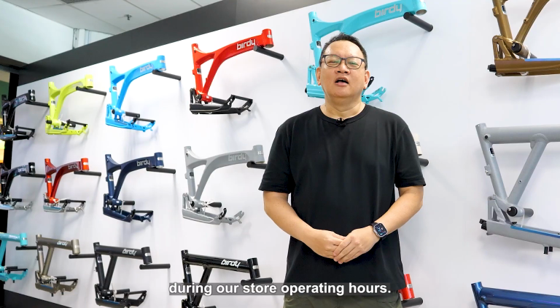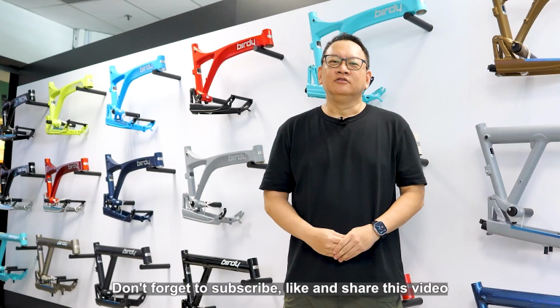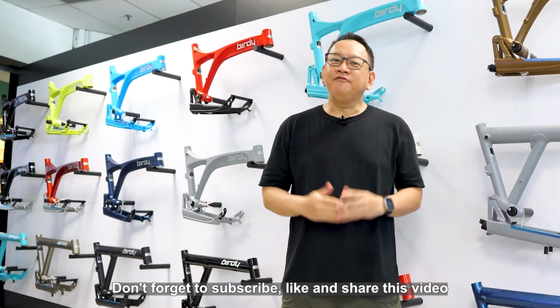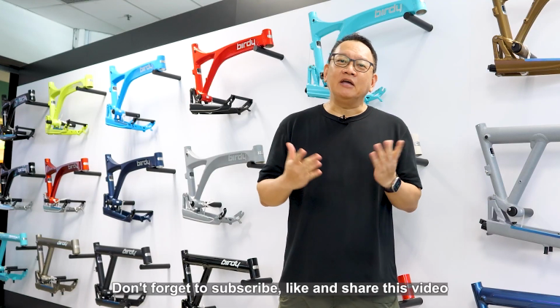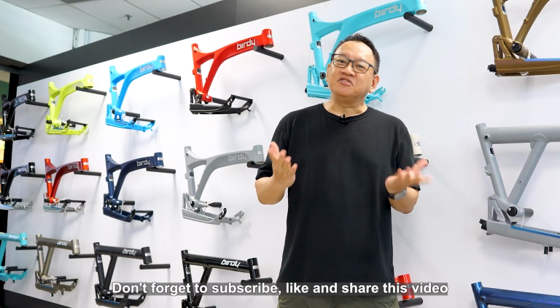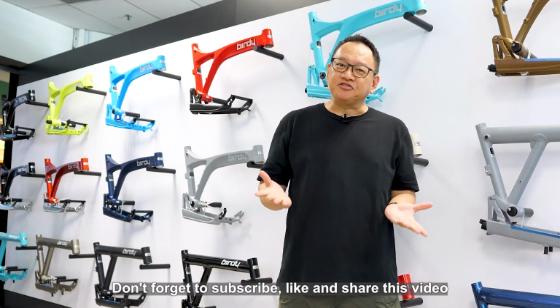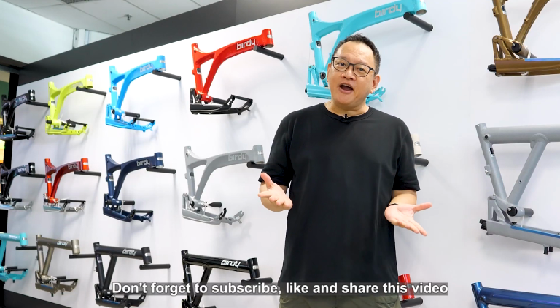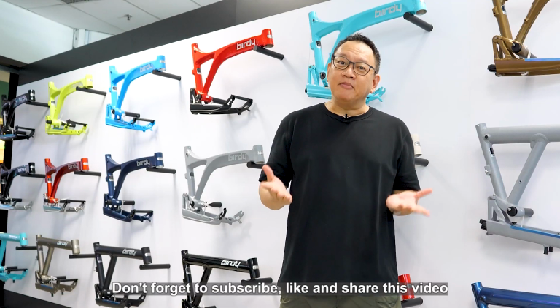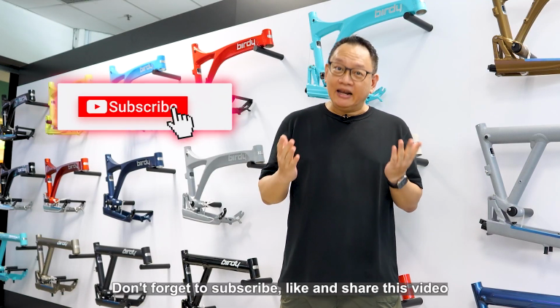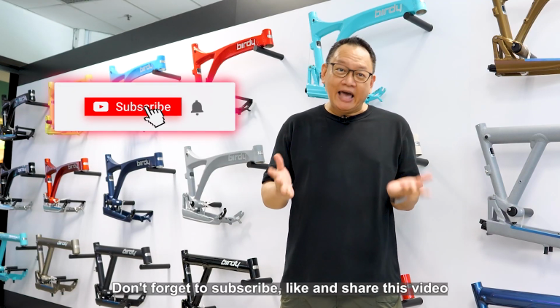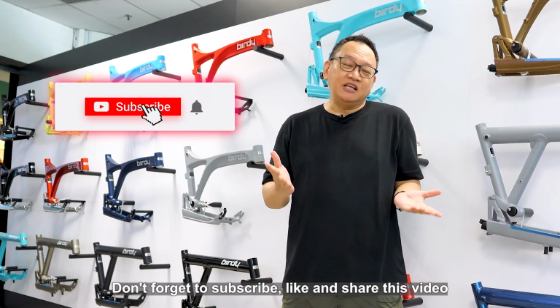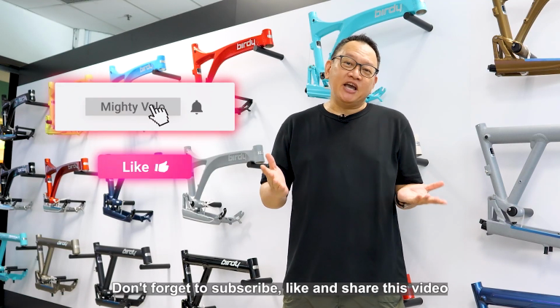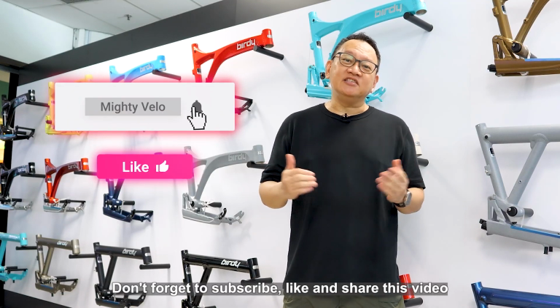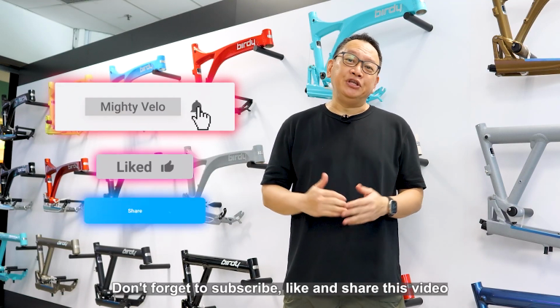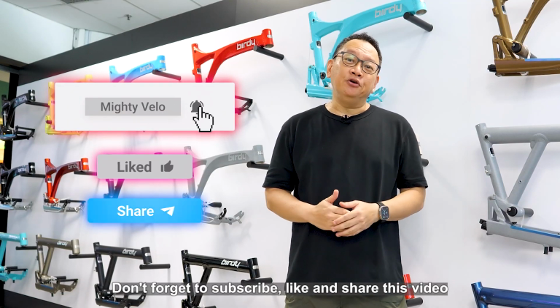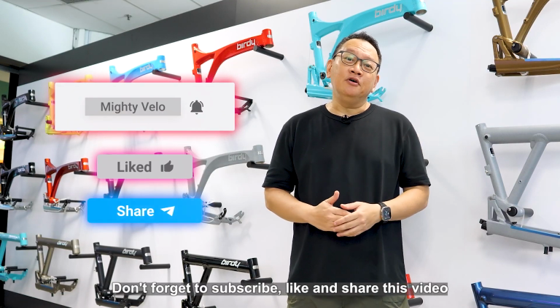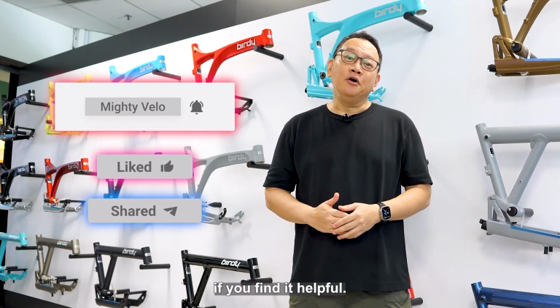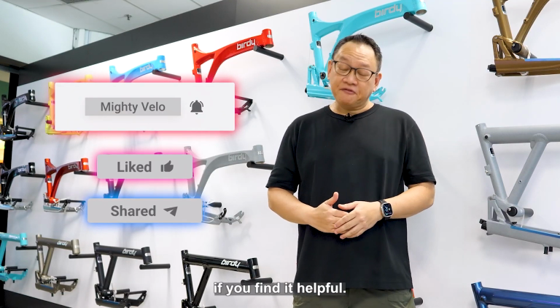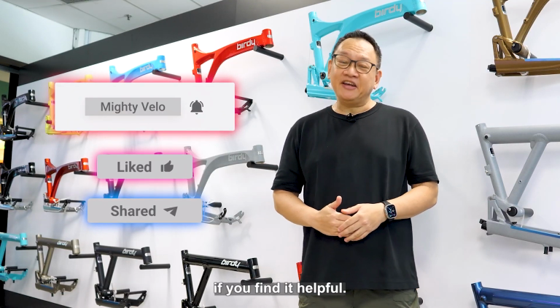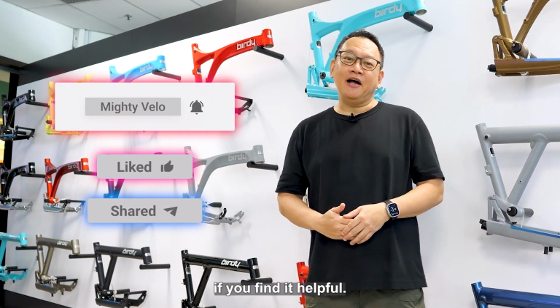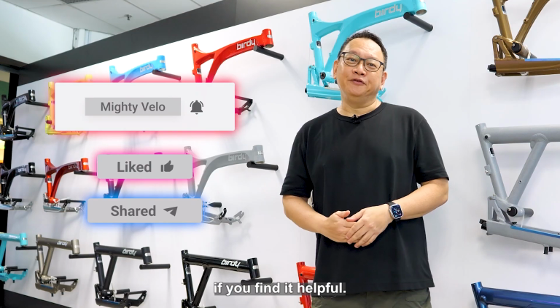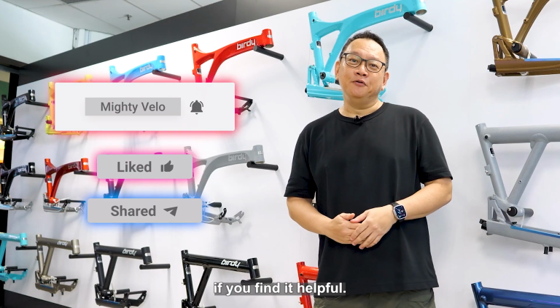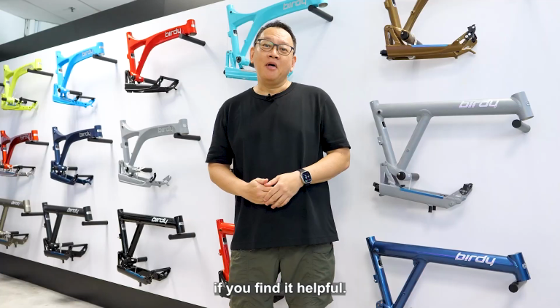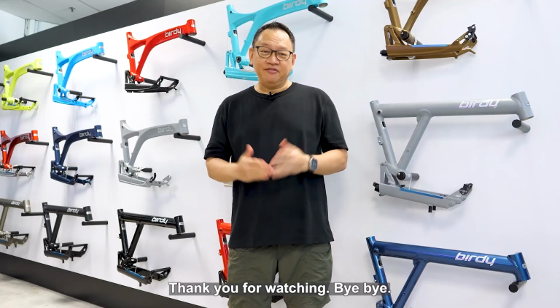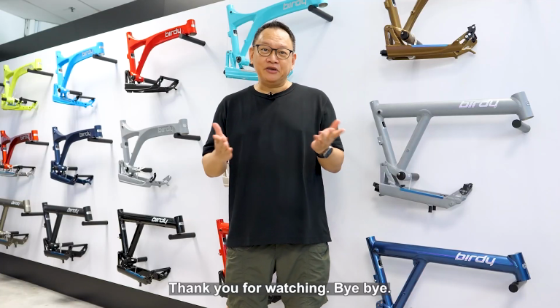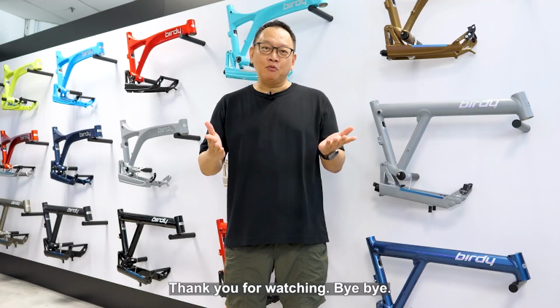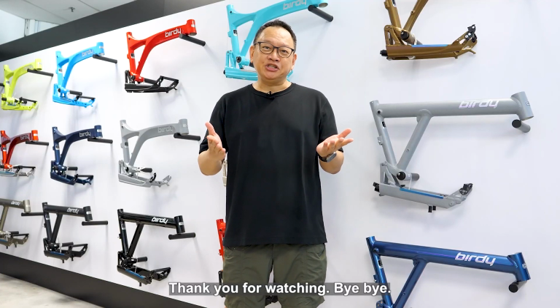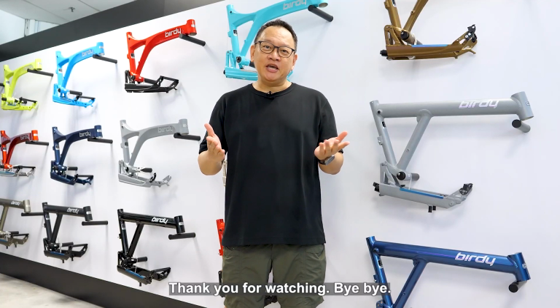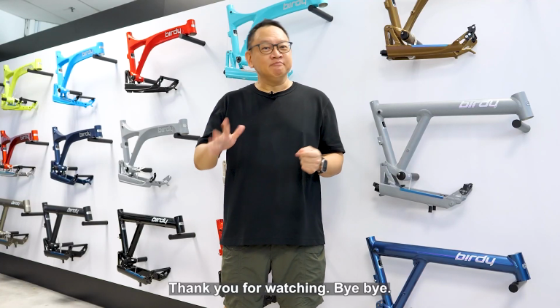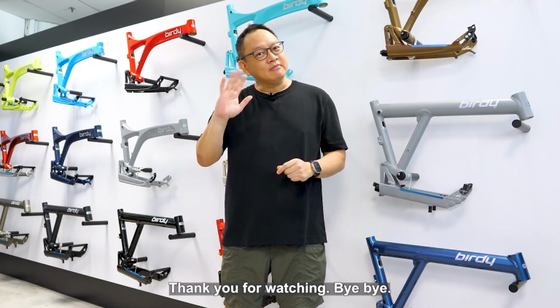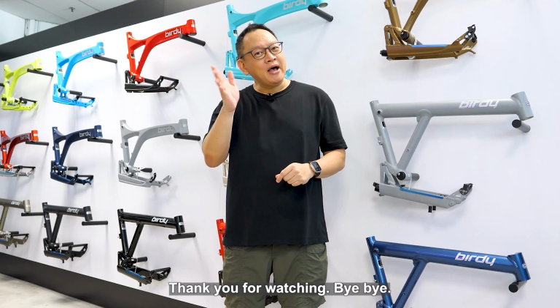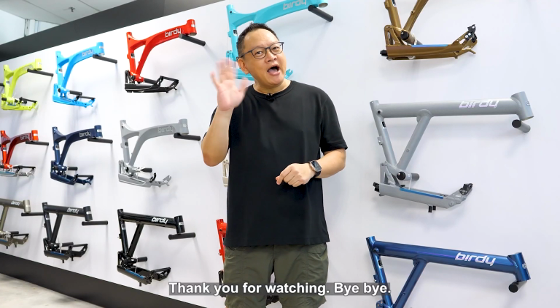Don't forget to subscribe, like, and share this video if you find it helpful. Thank you for watching. Bye-bye.